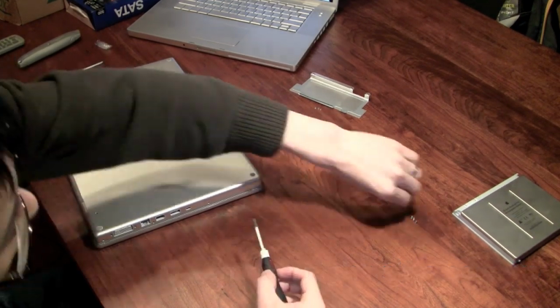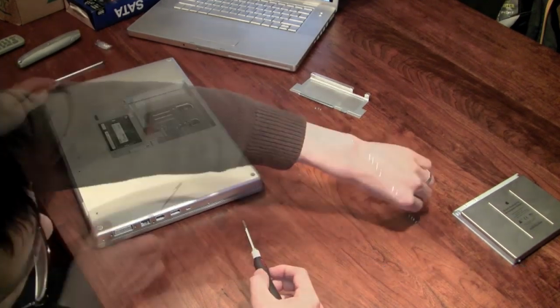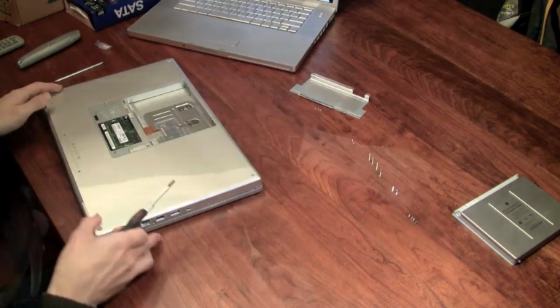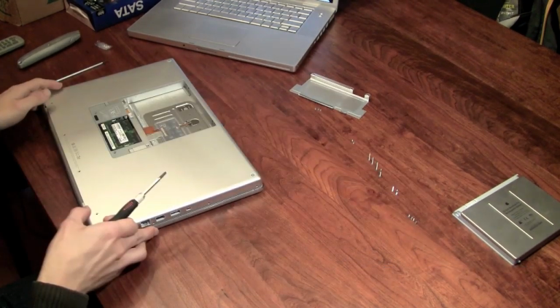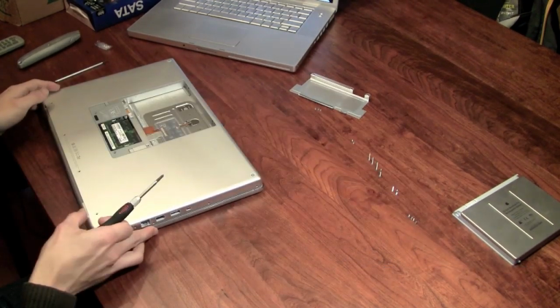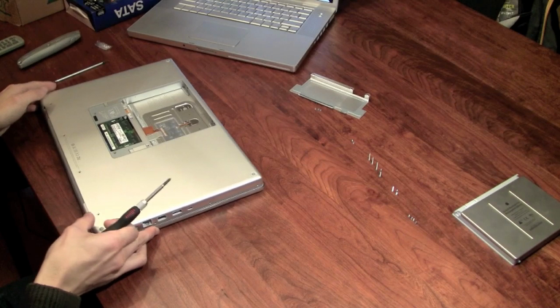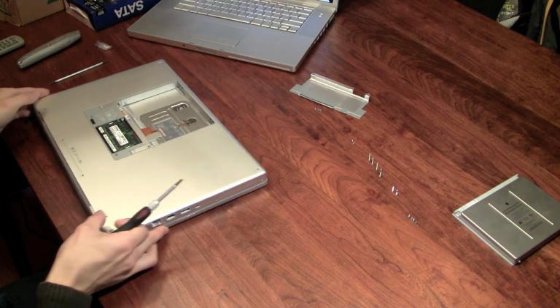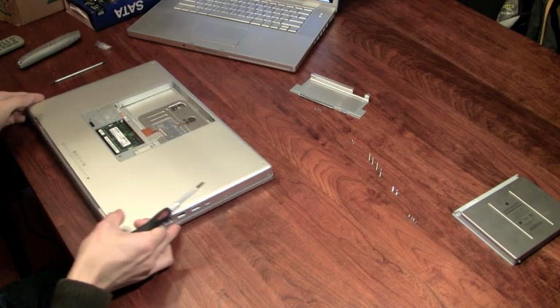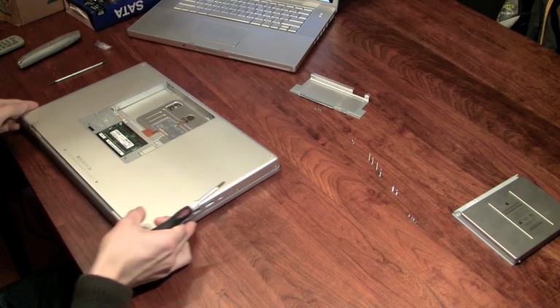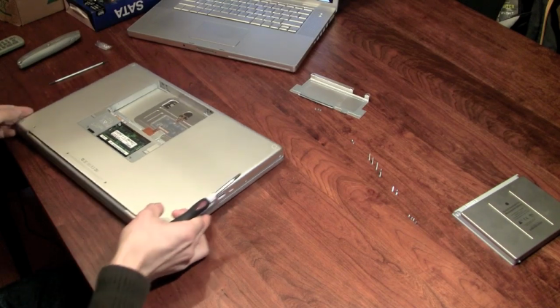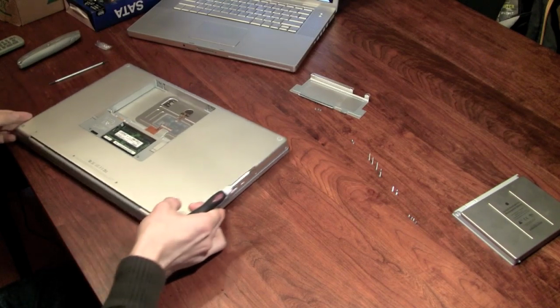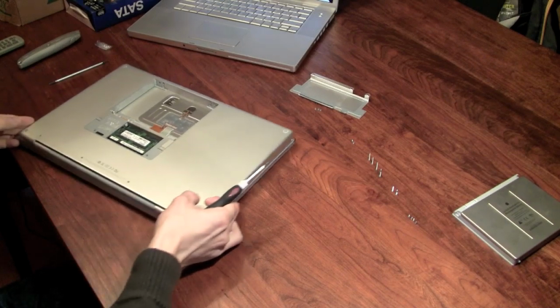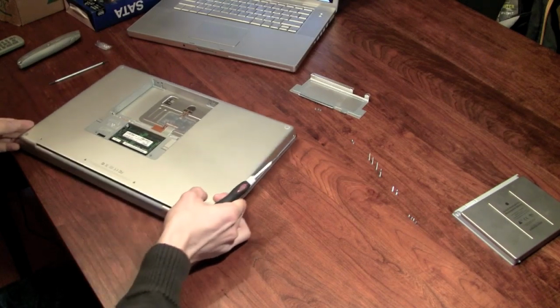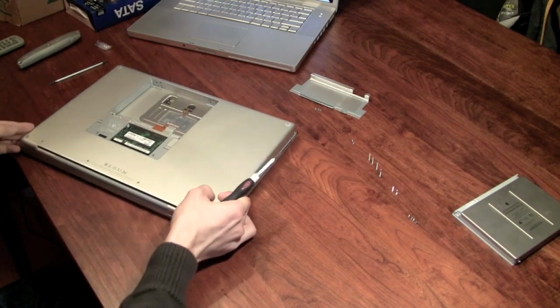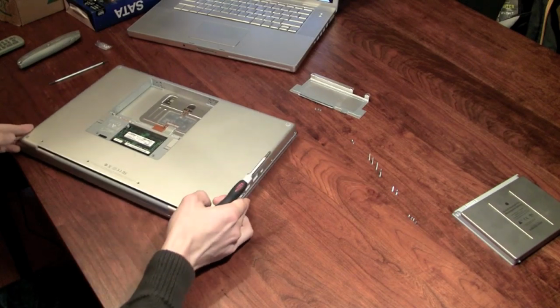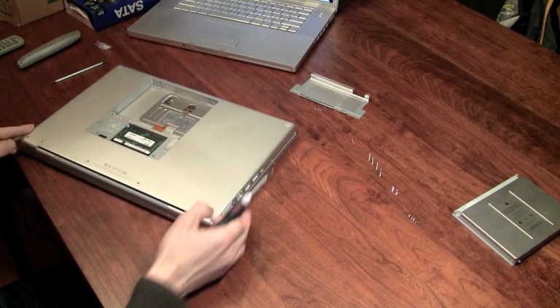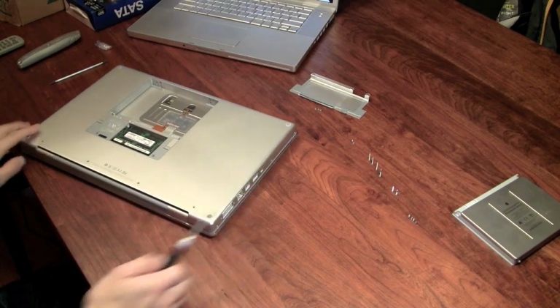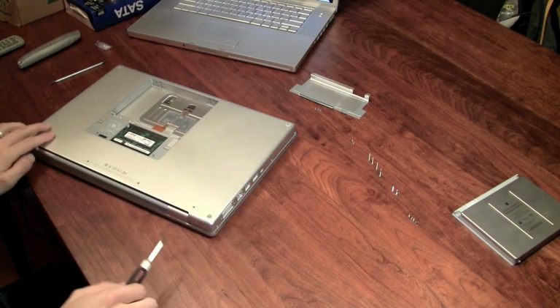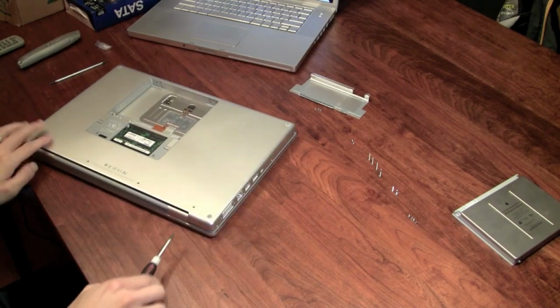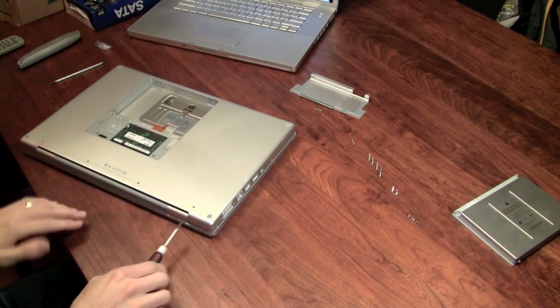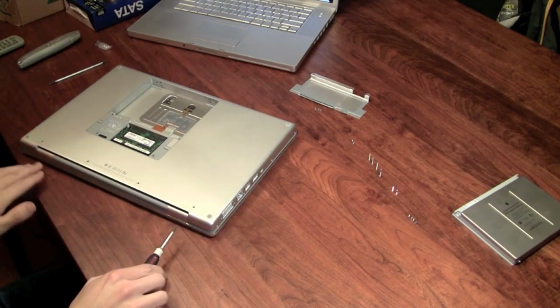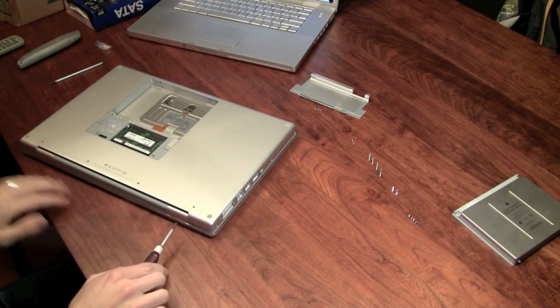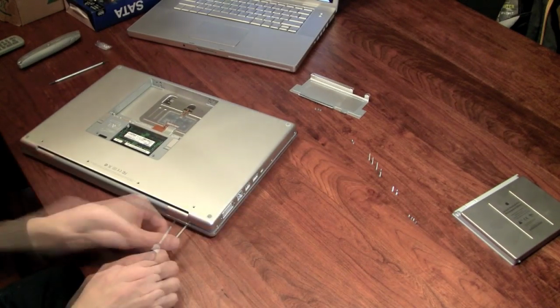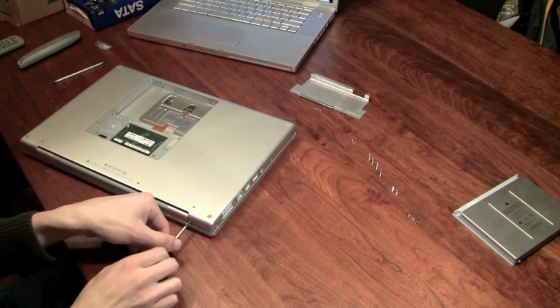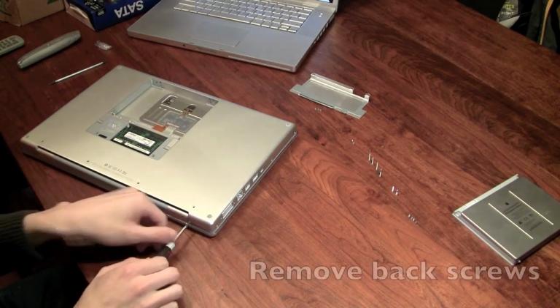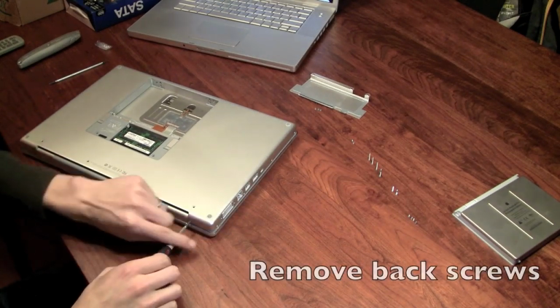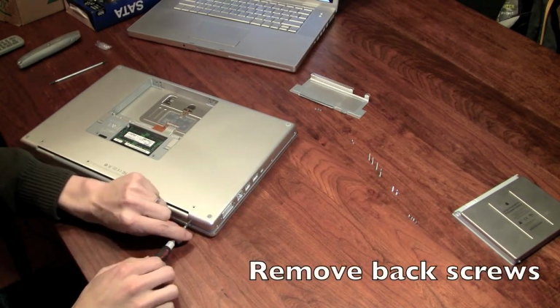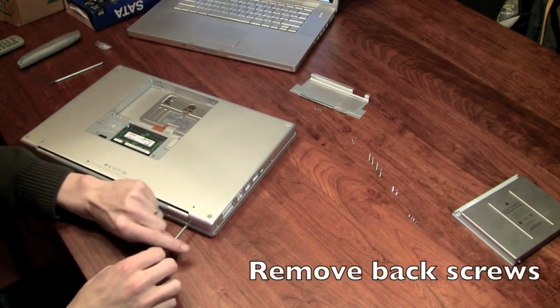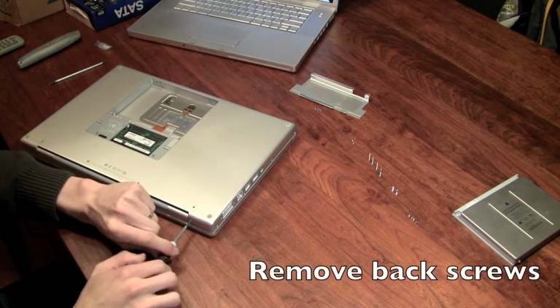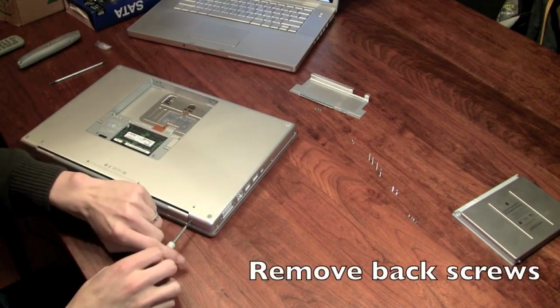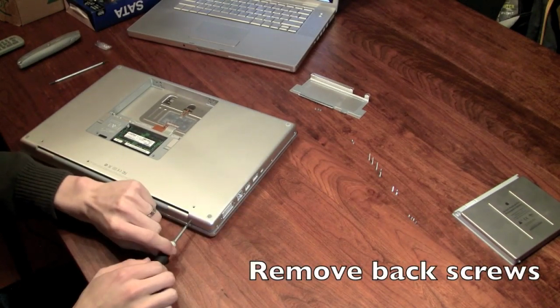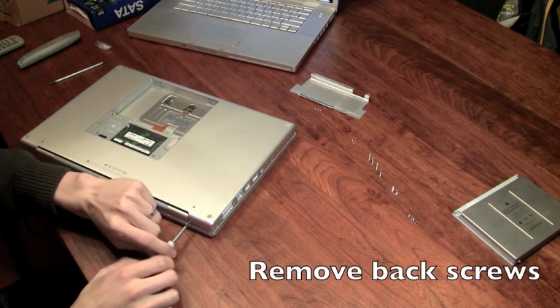Remove the two Phillips screws to the rear of the computer. There's going to be some on the other side as well.